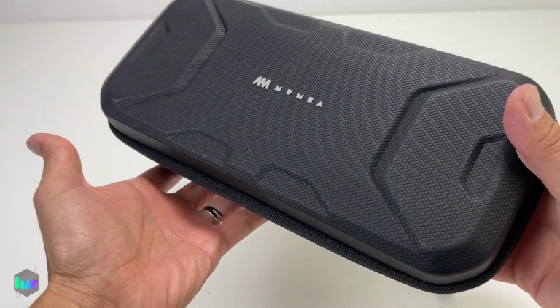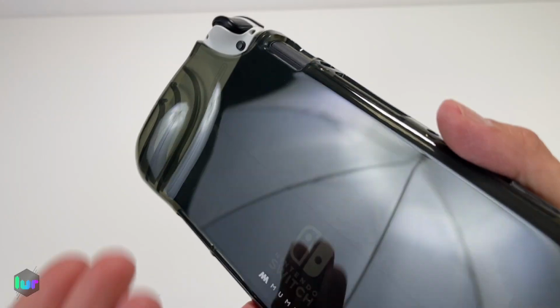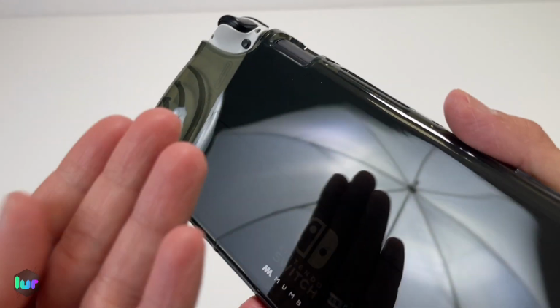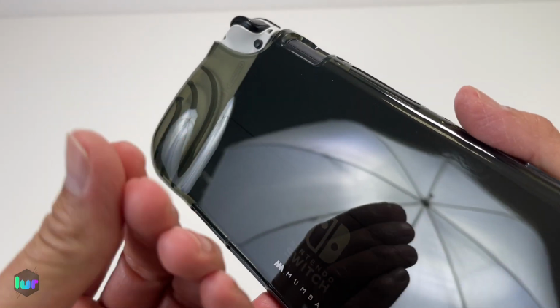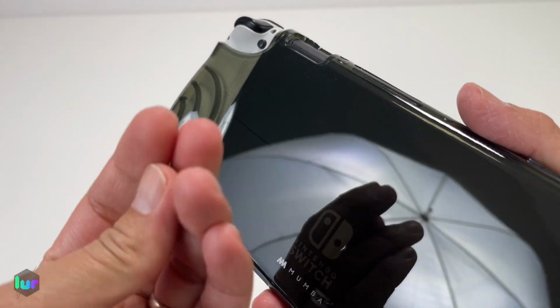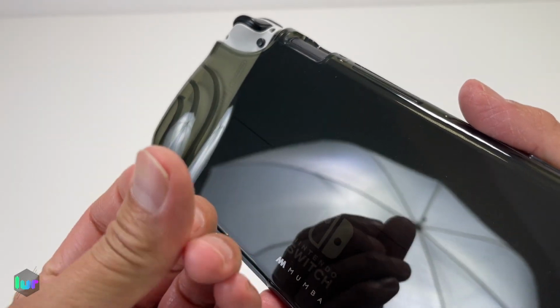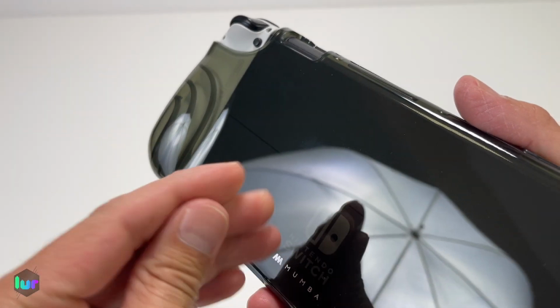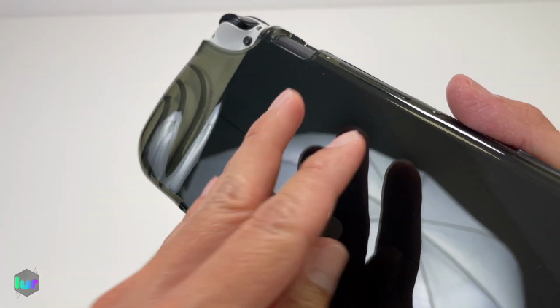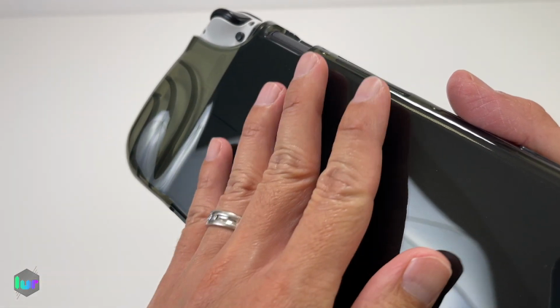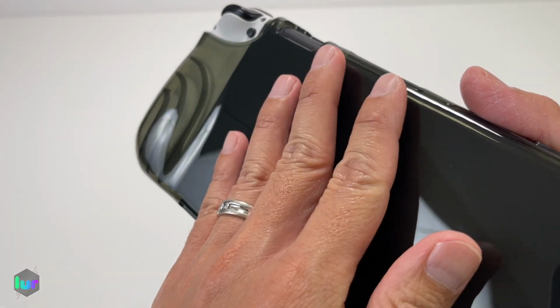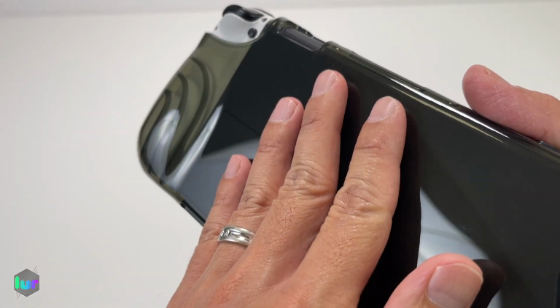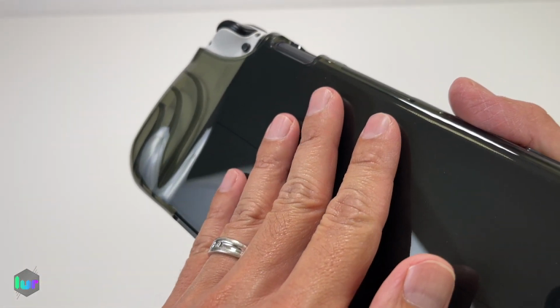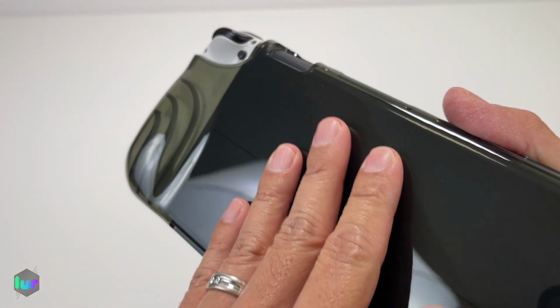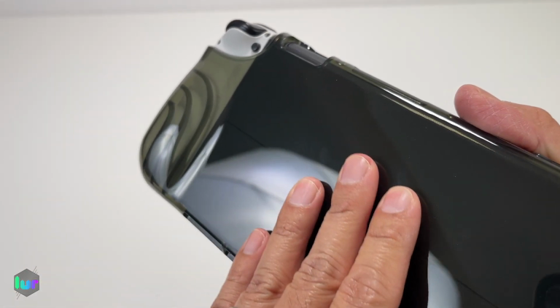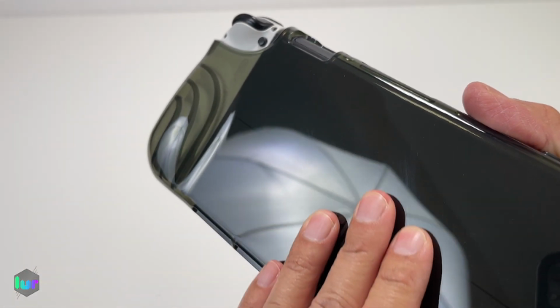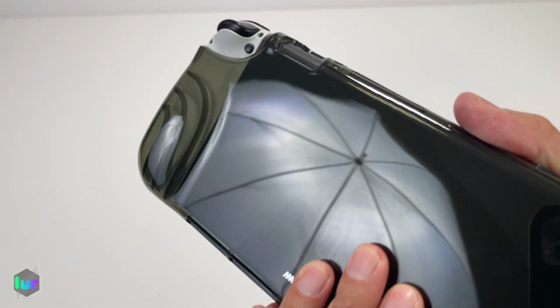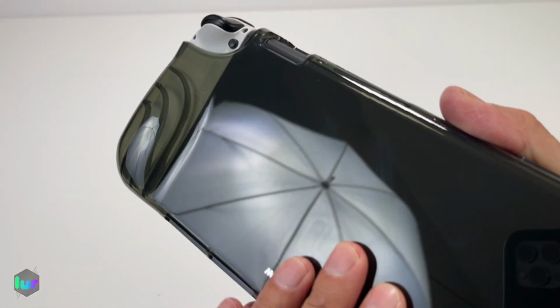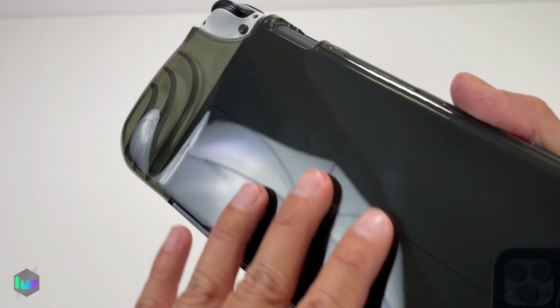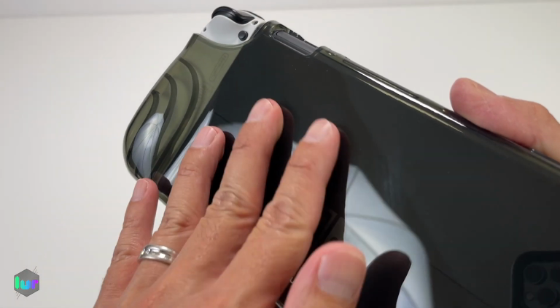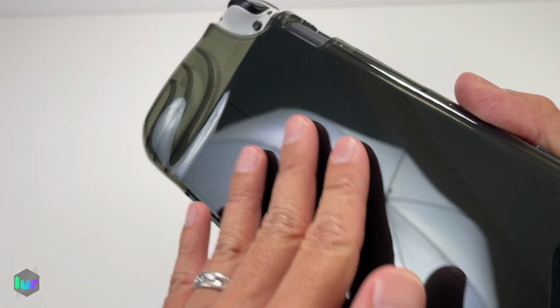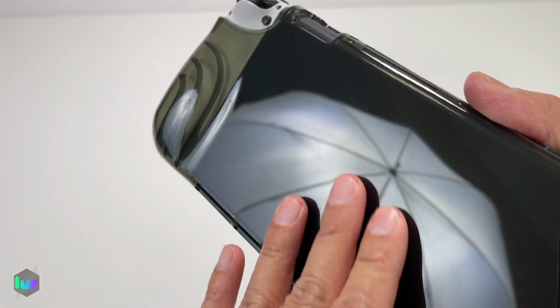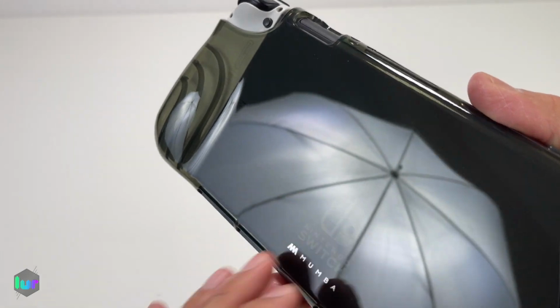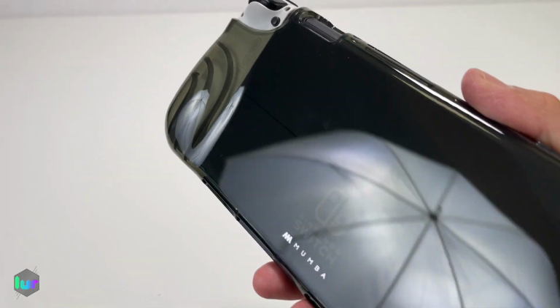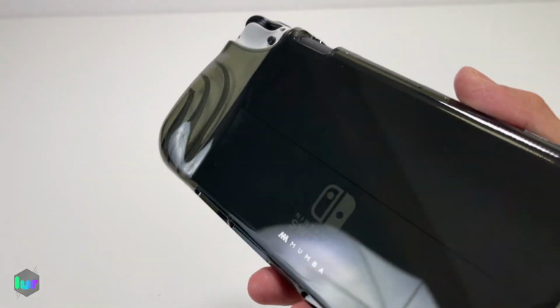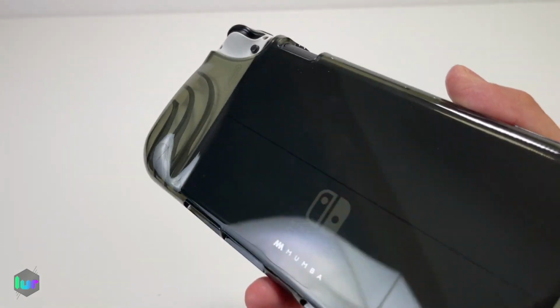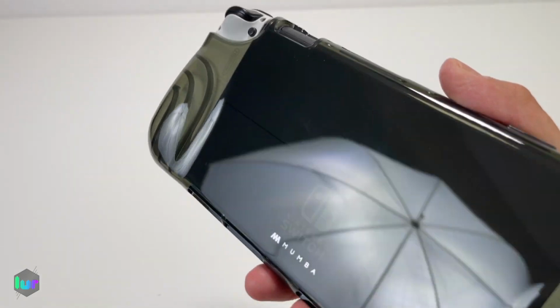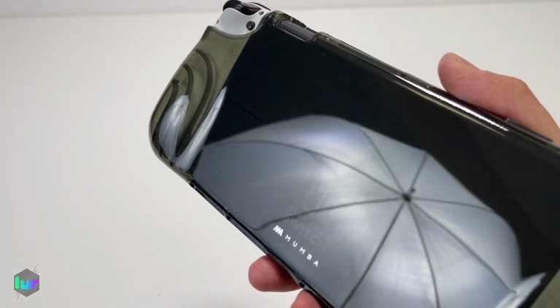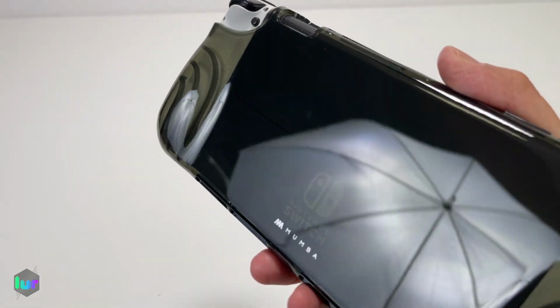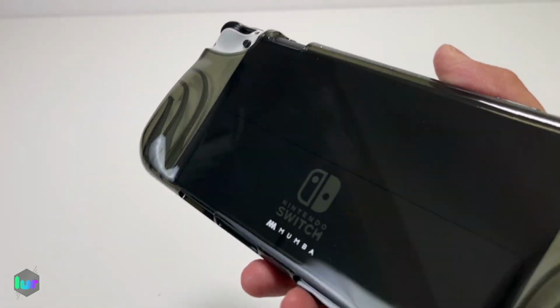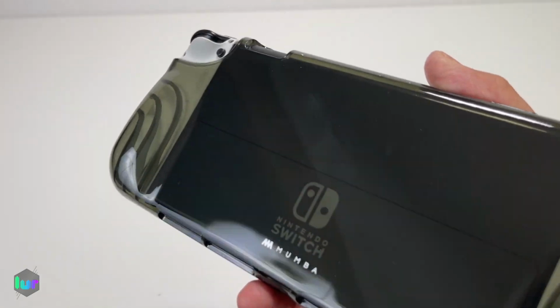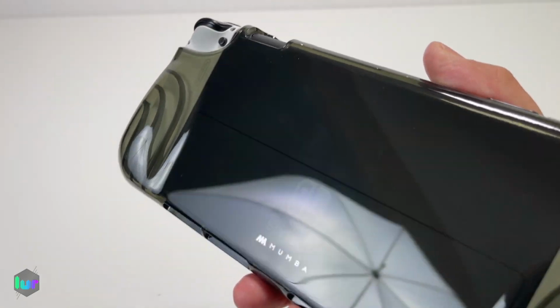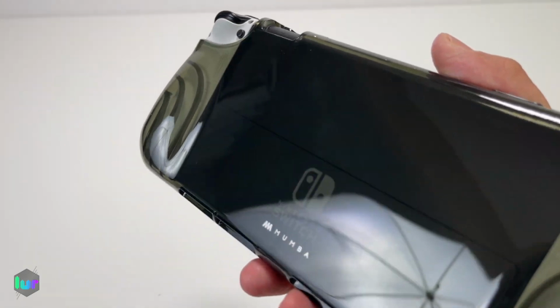Just an FYI — with hands and fingers a little bit greasy, you can see those grease marks on it.